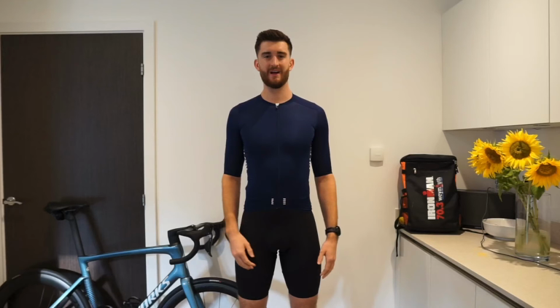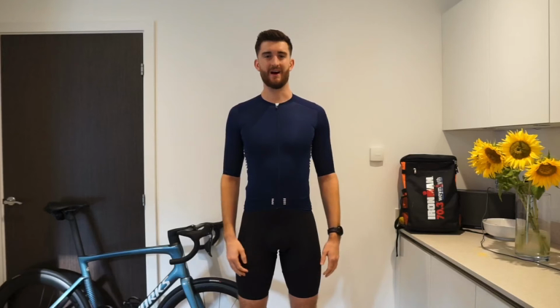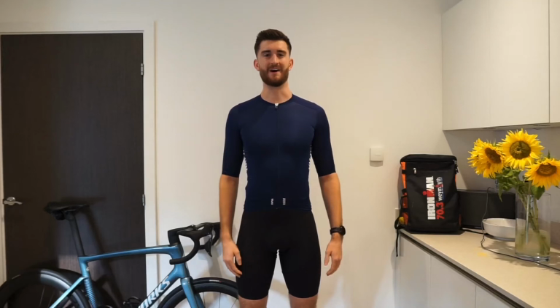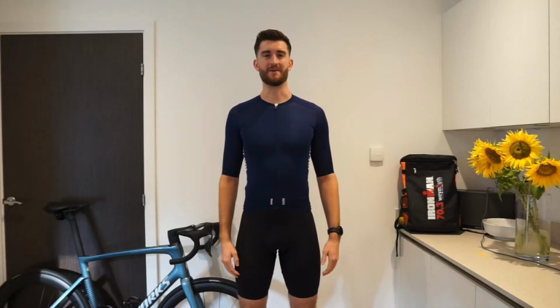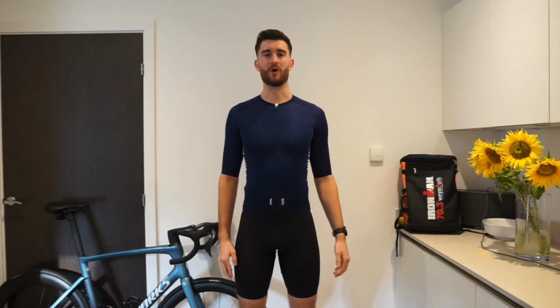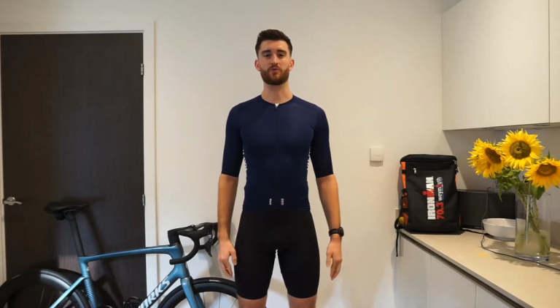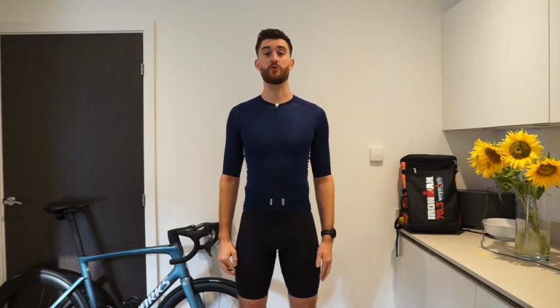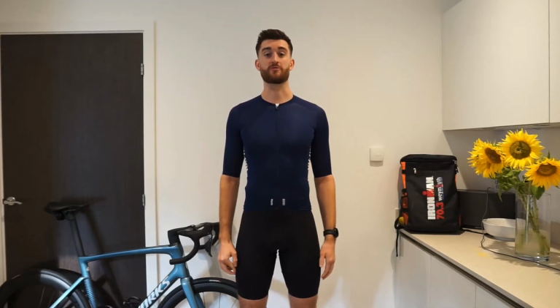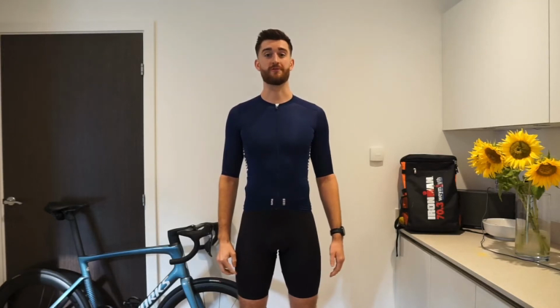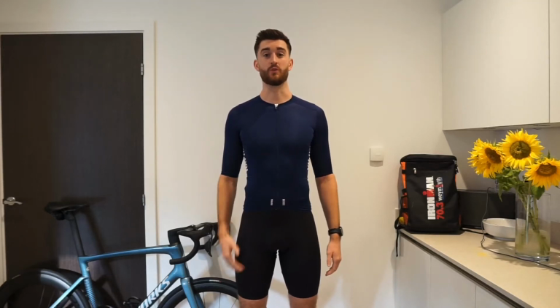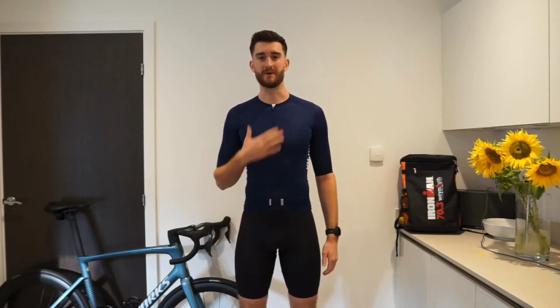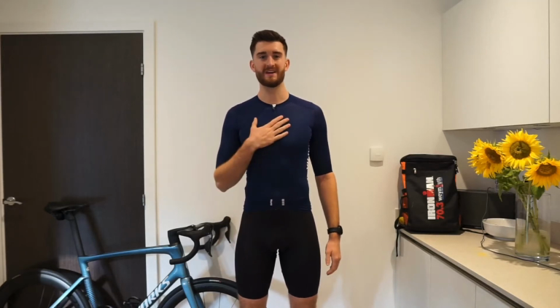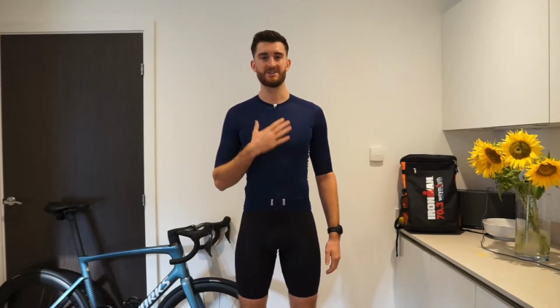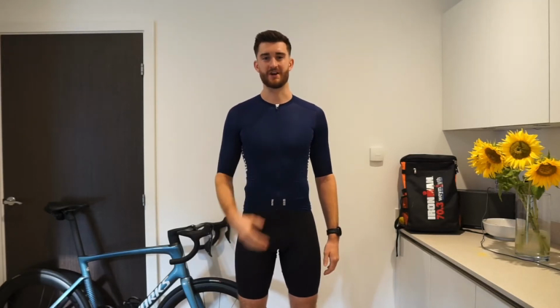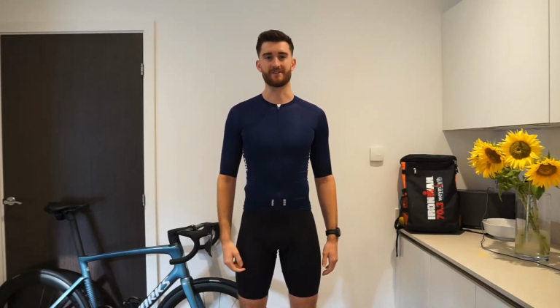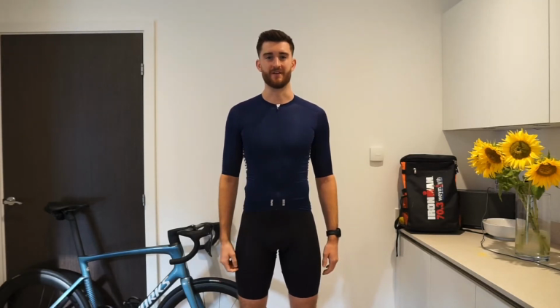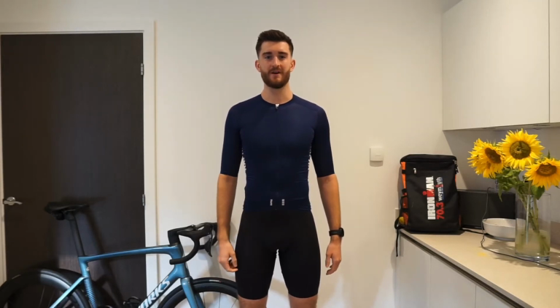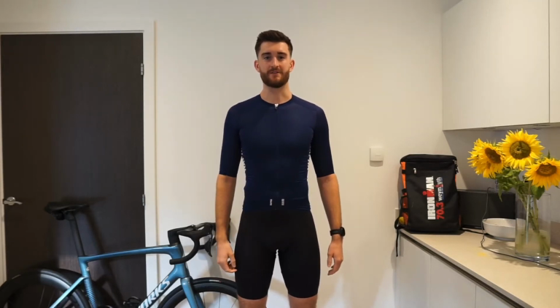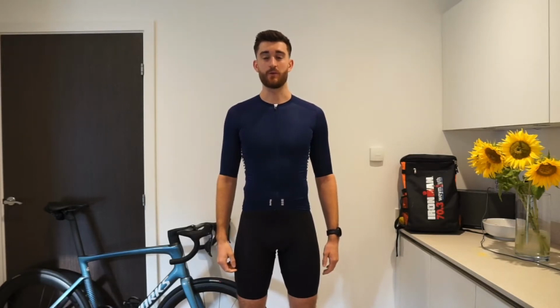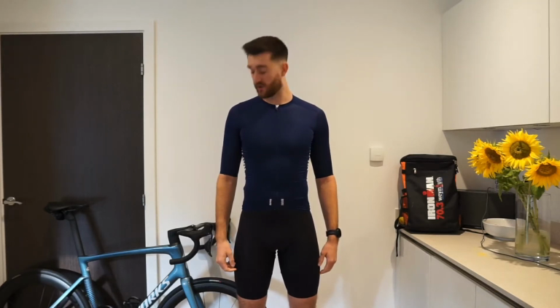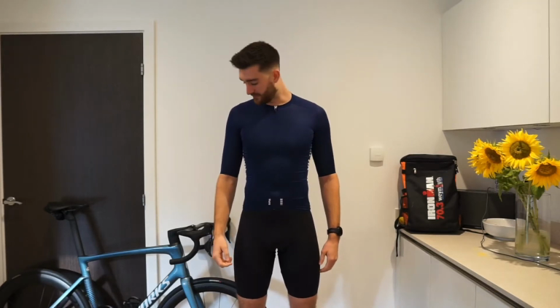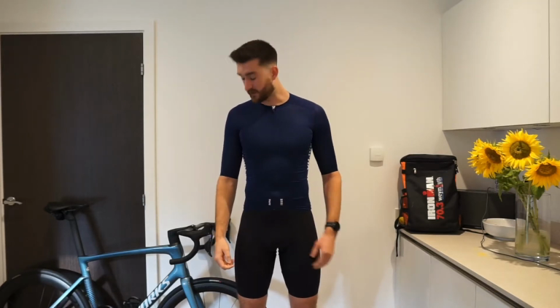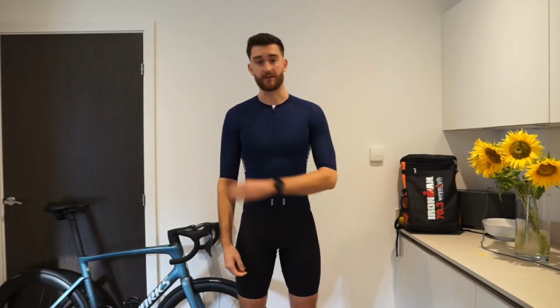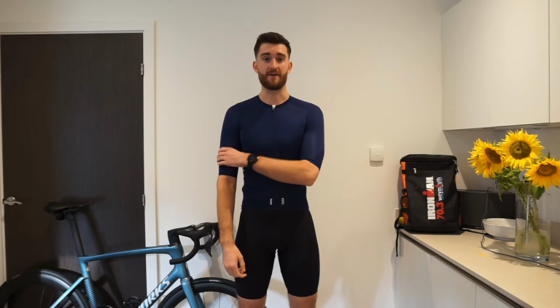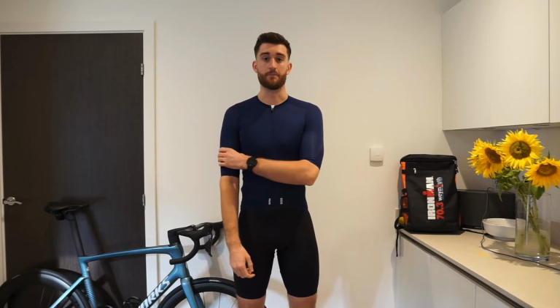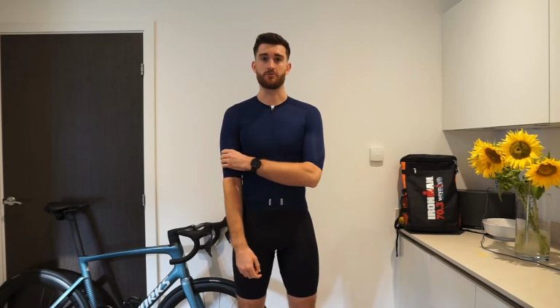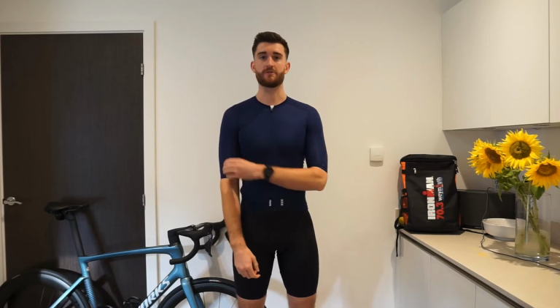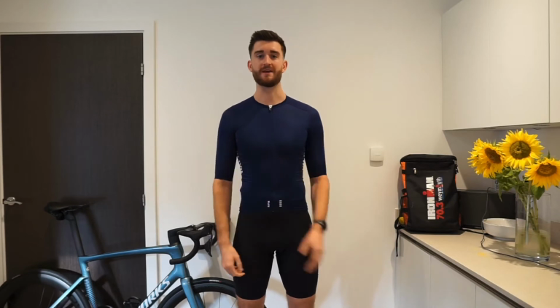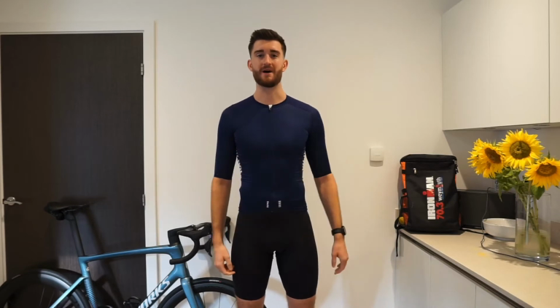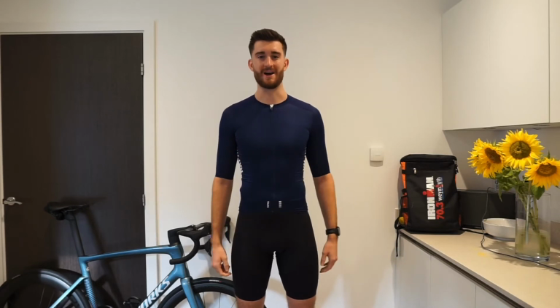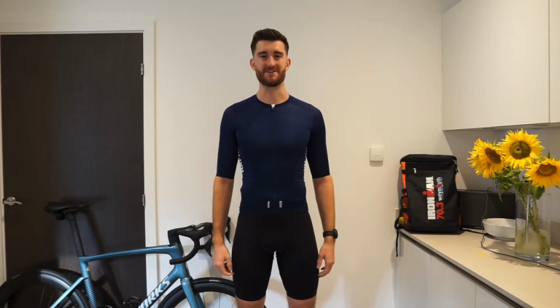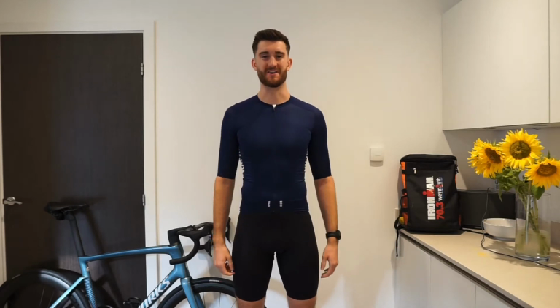Hi, welcome to another review with me, Jason. Today we're going to be looking at the Rapha Pro Team Aero jersey.